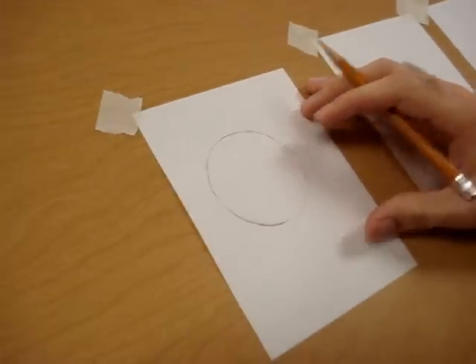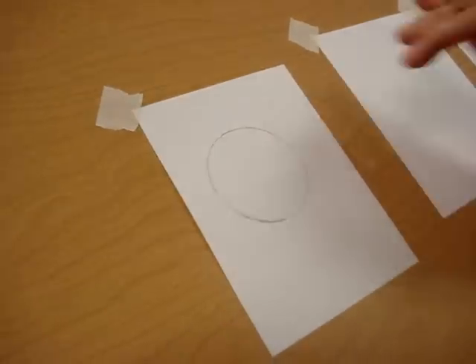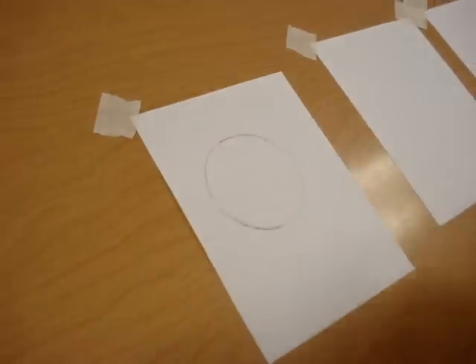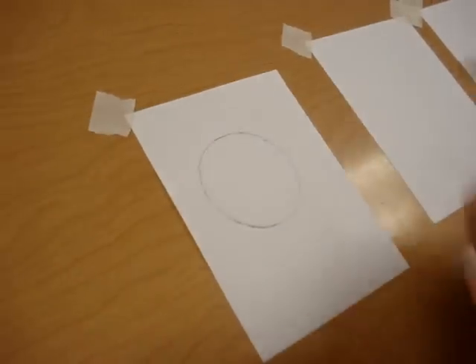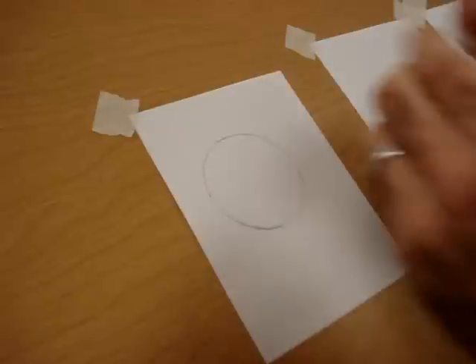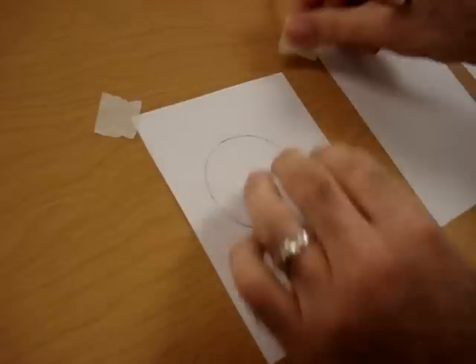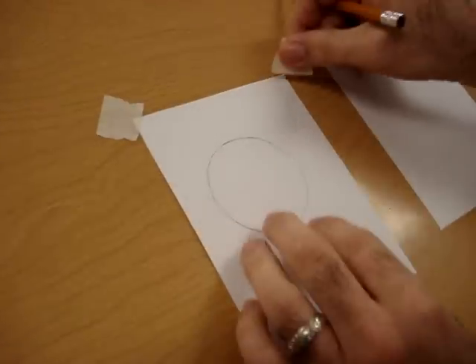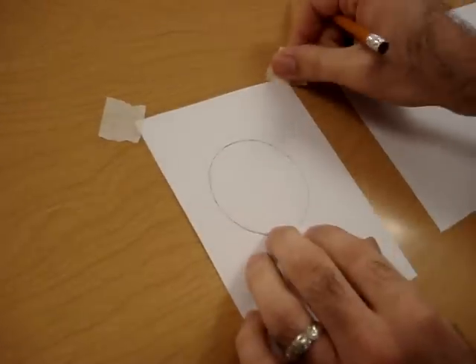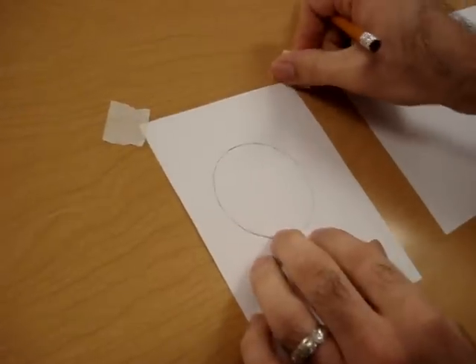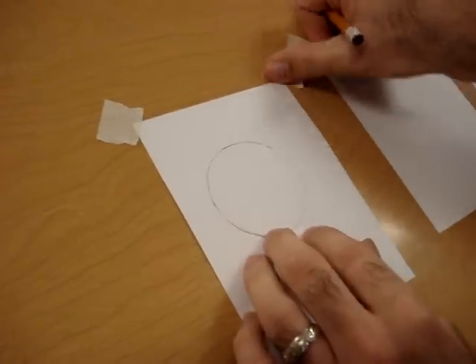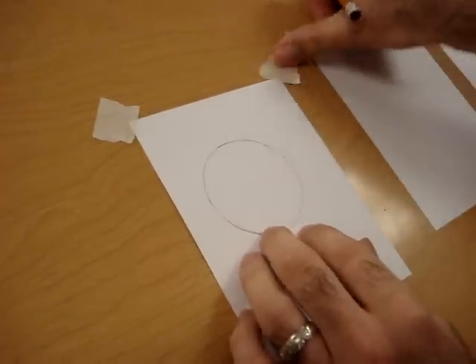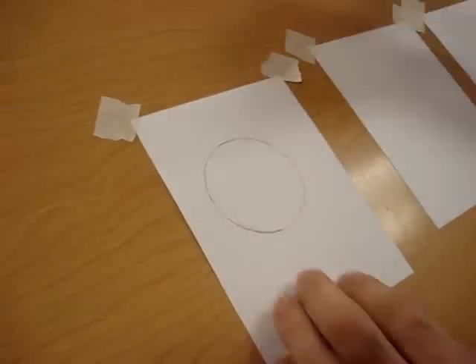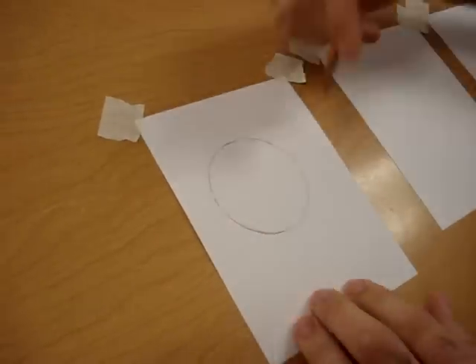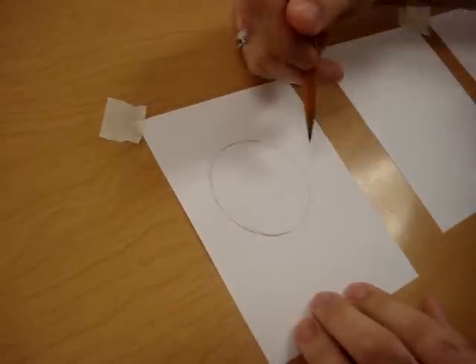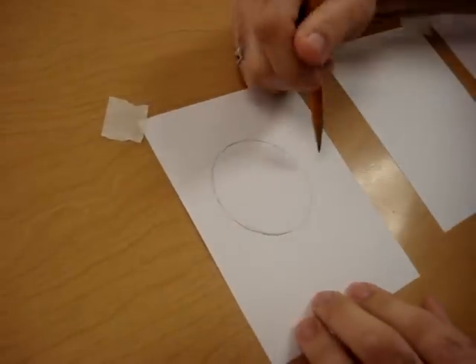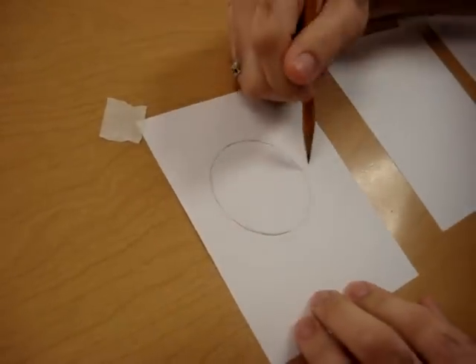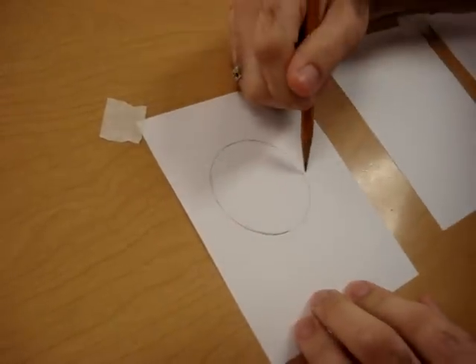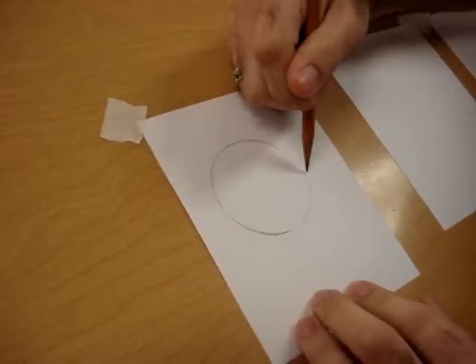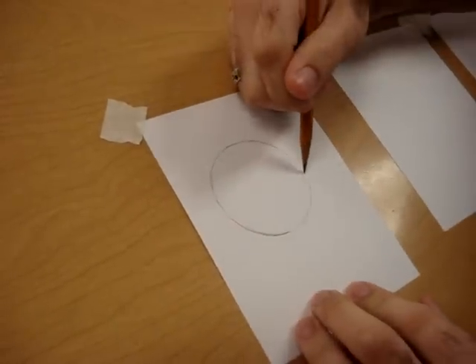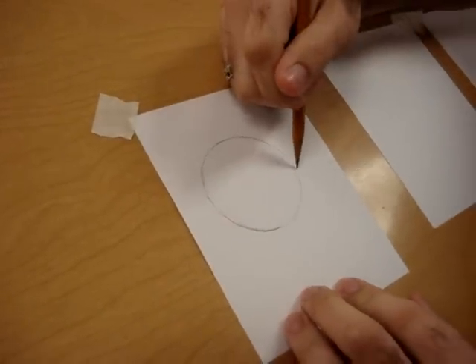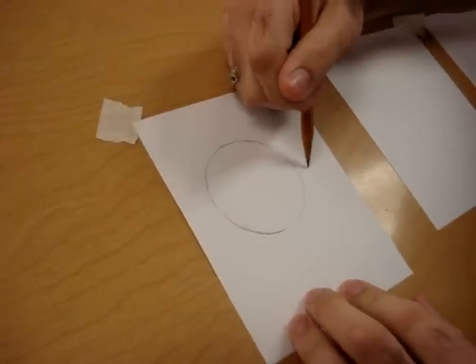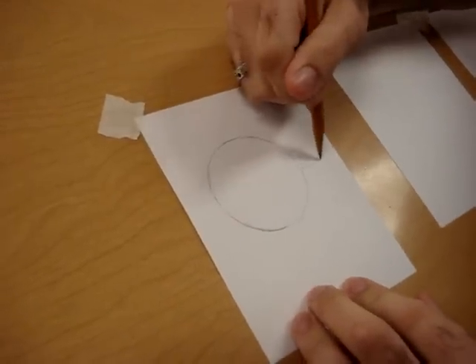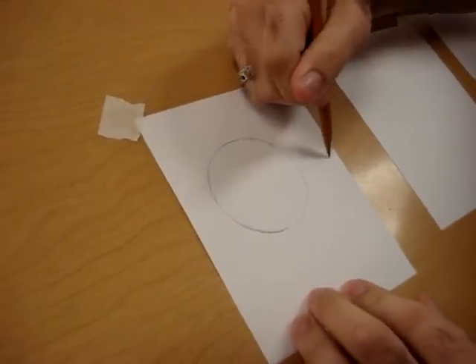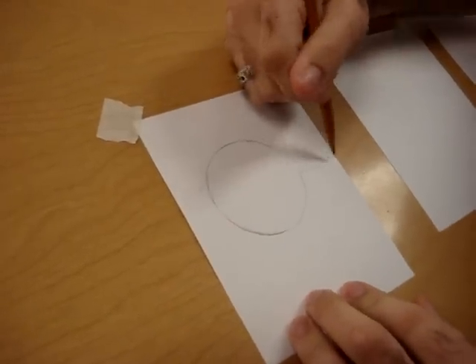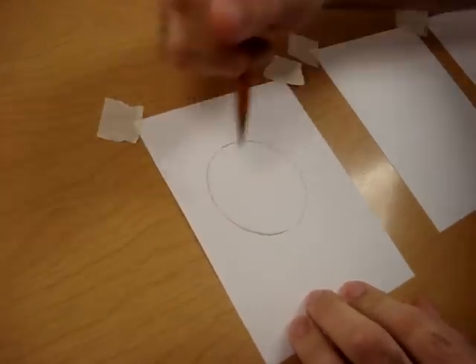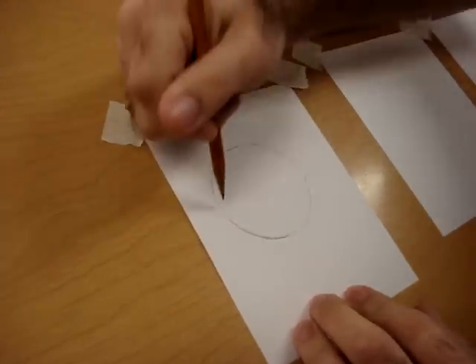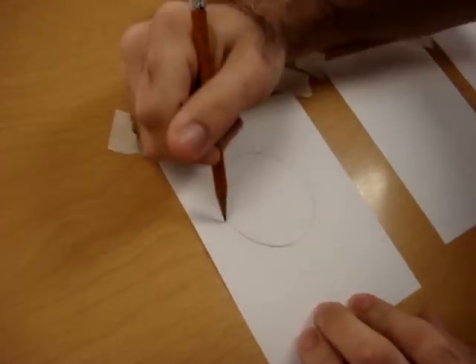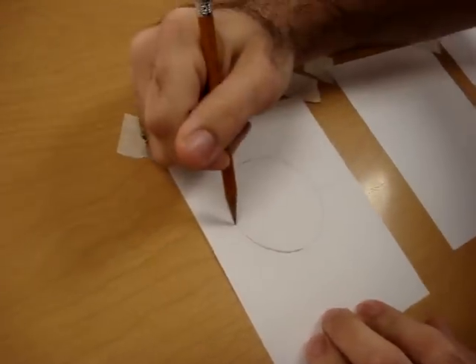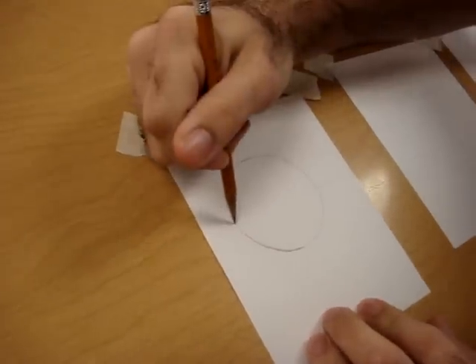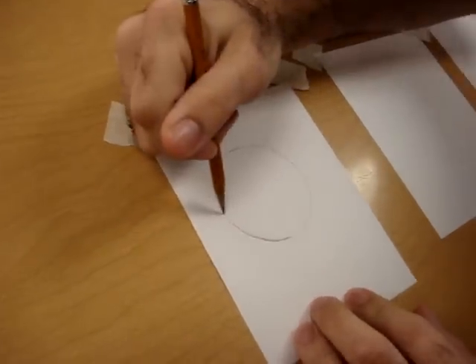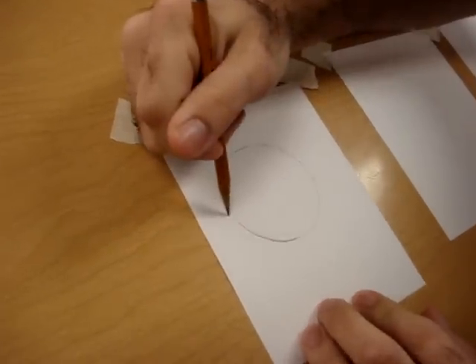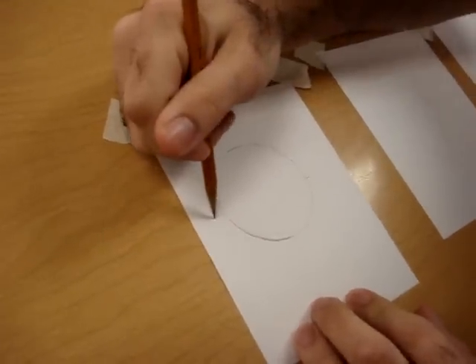We're going to put in something called a horizon line behind the circle to make it look like it's sitting on the surface.